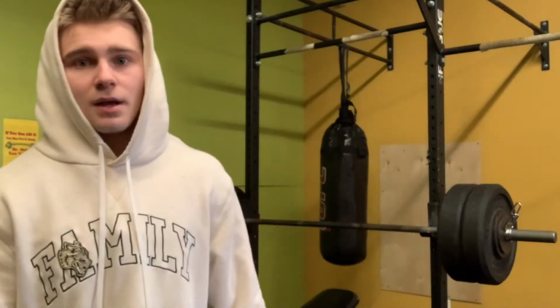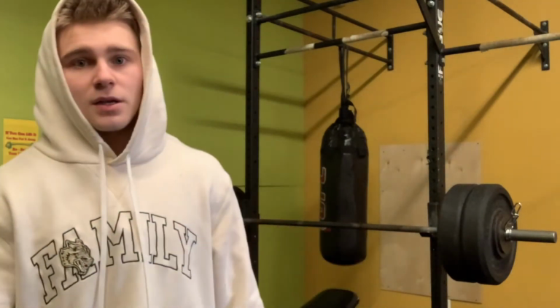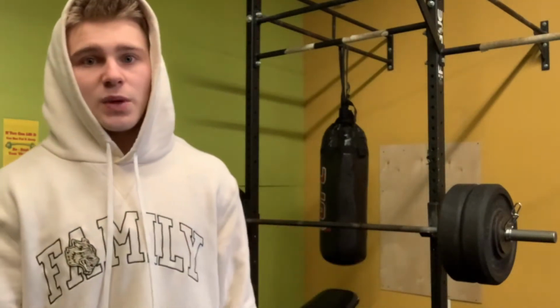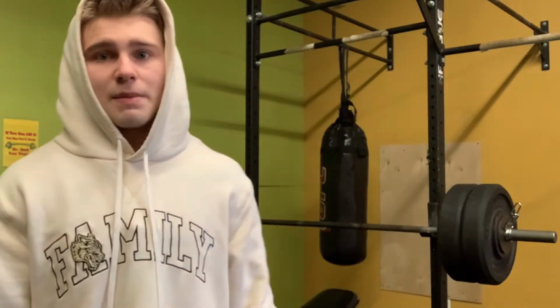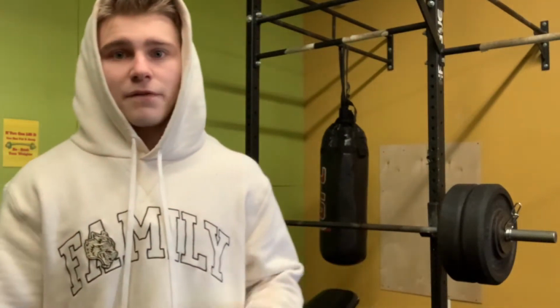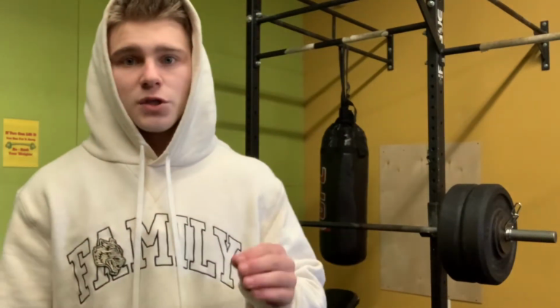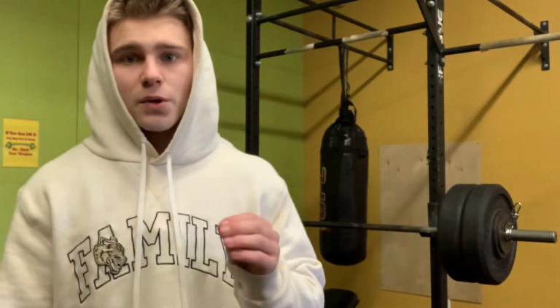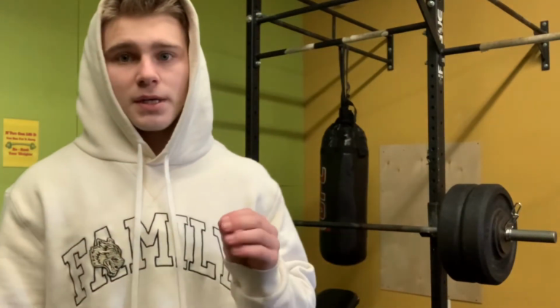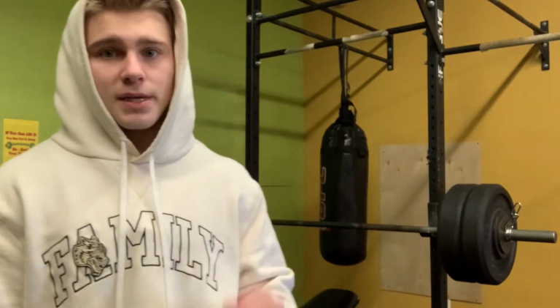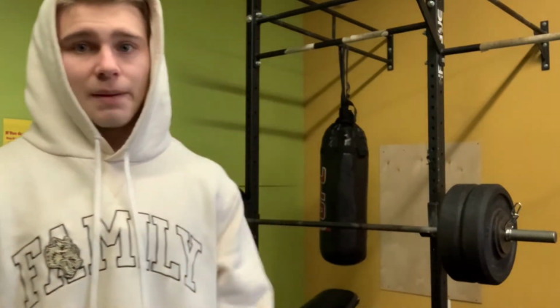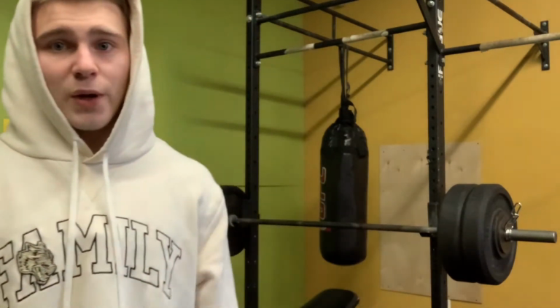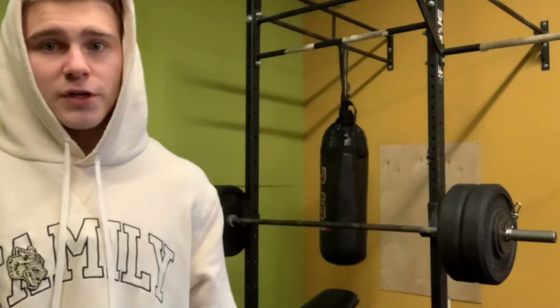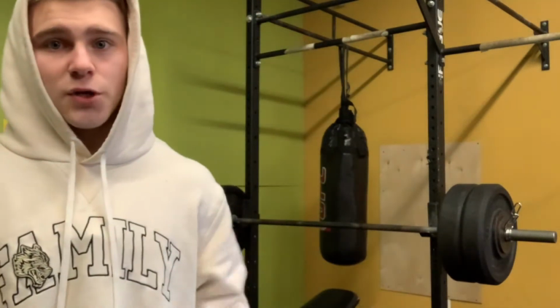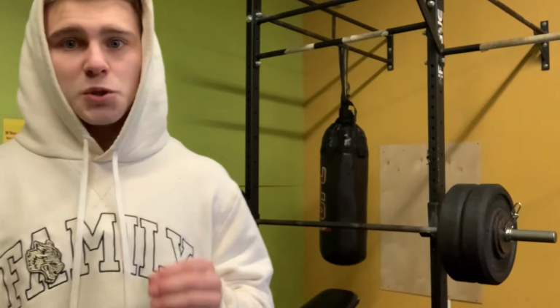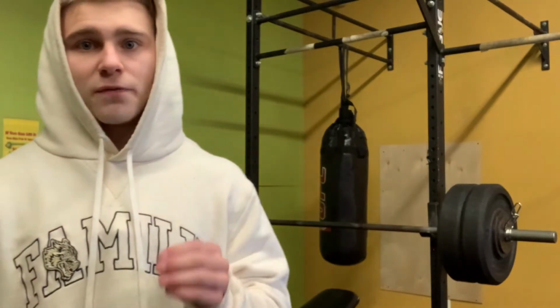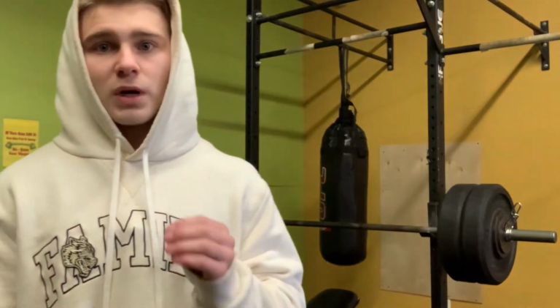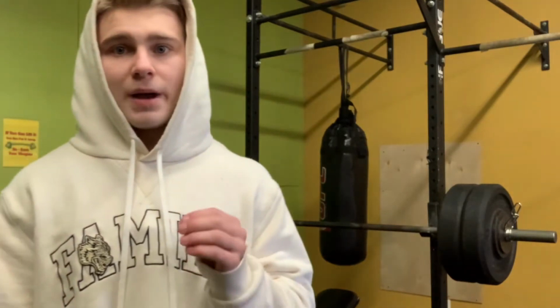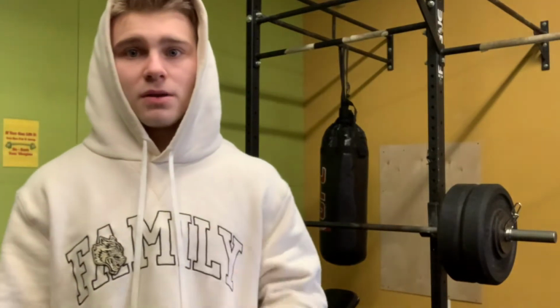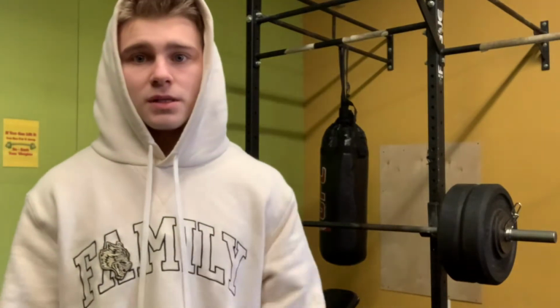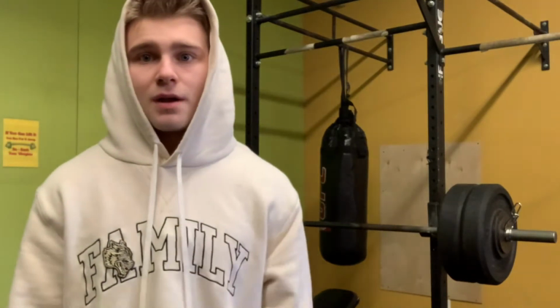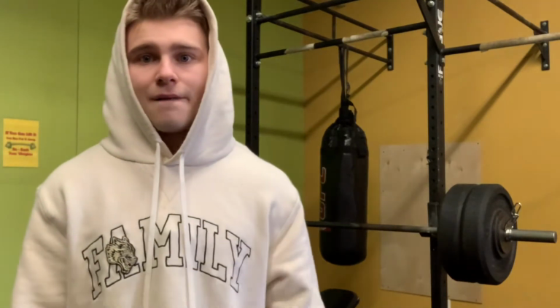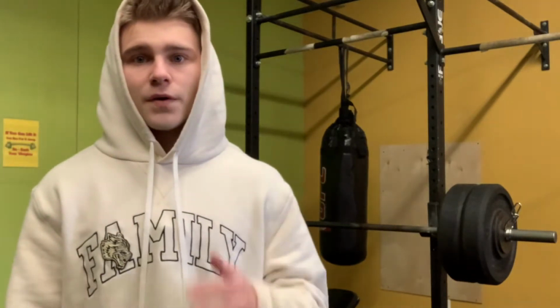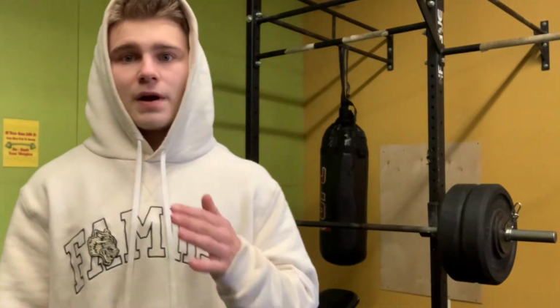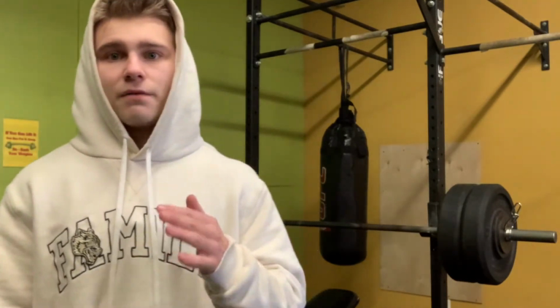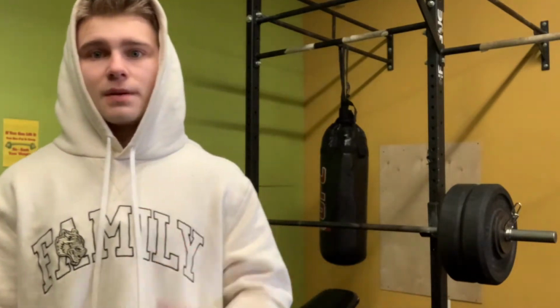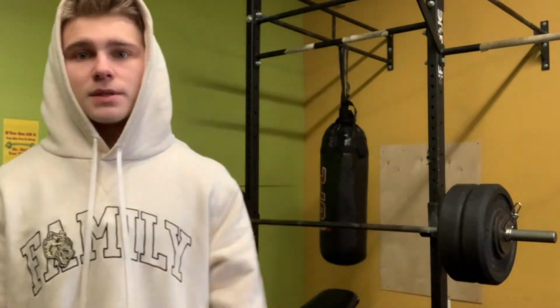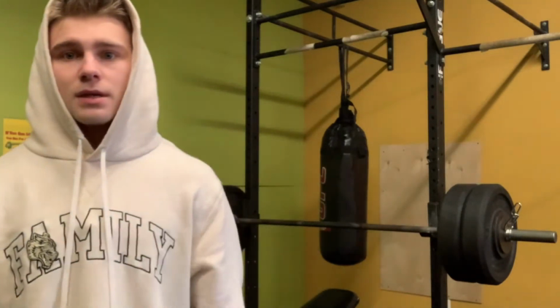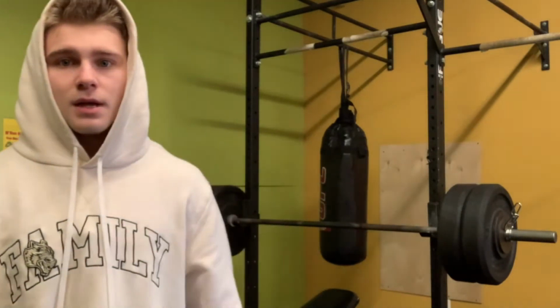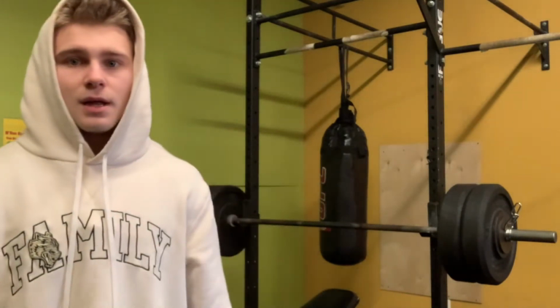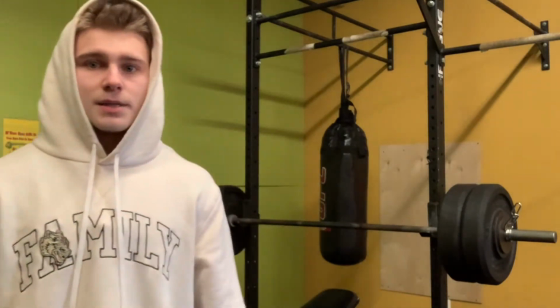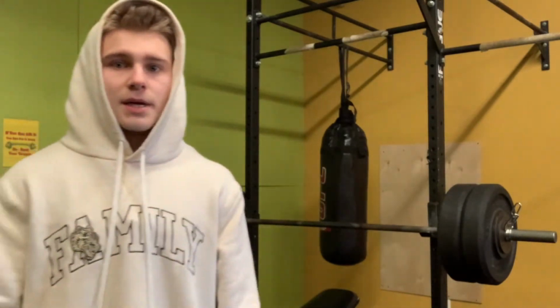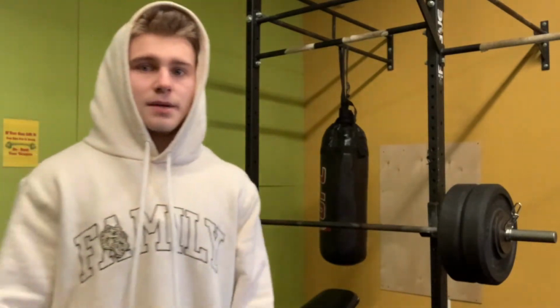We got my first working set. I'm going for 240 pounds for five reps. Let's get it.